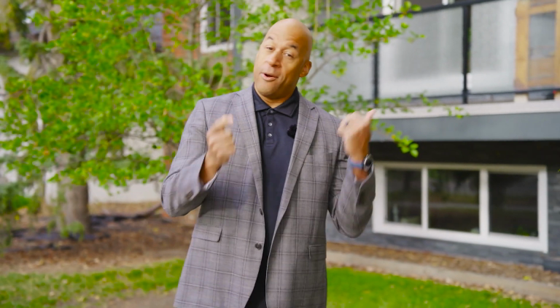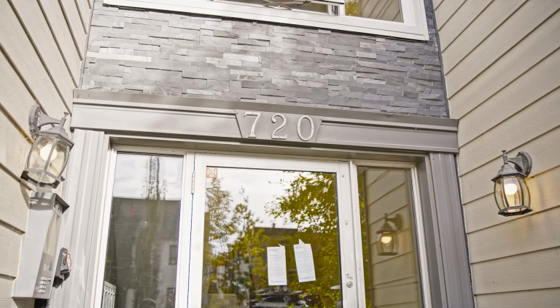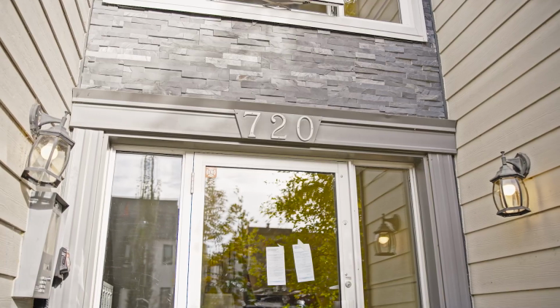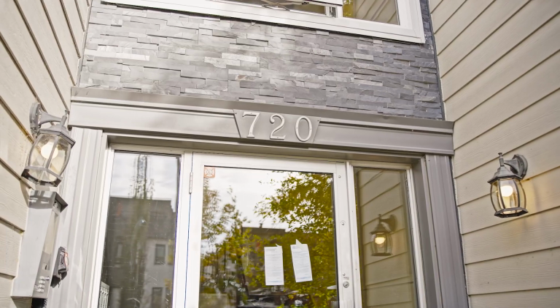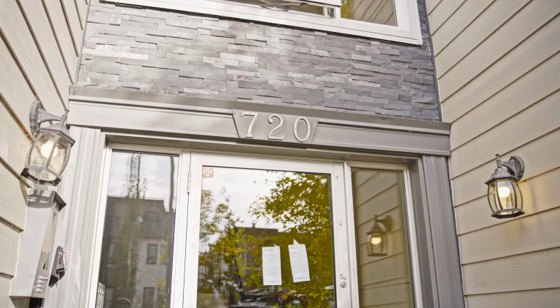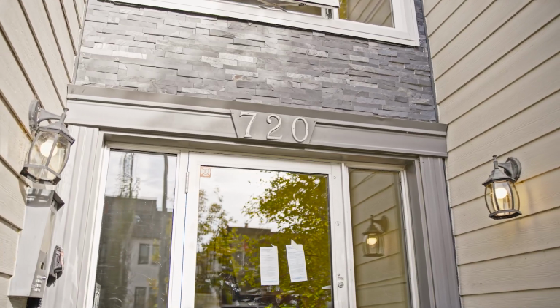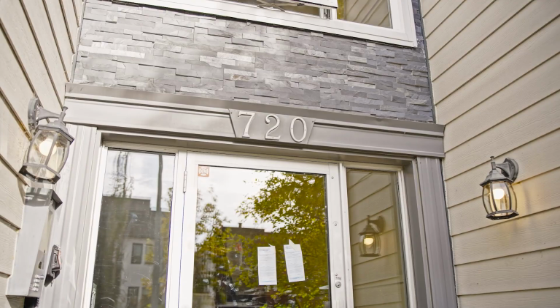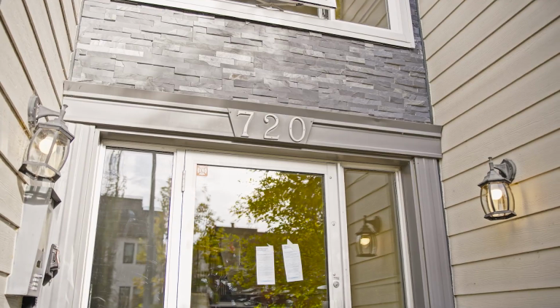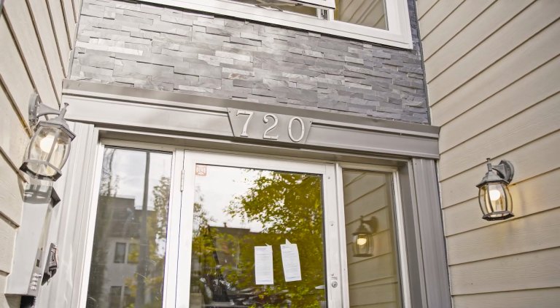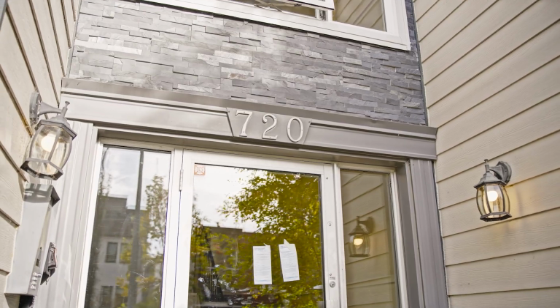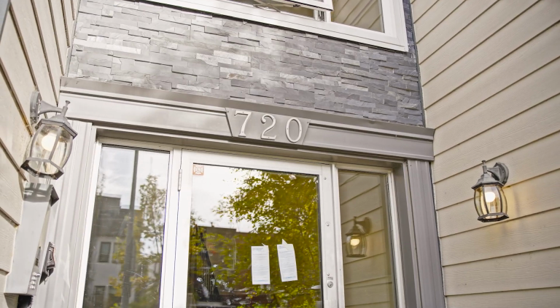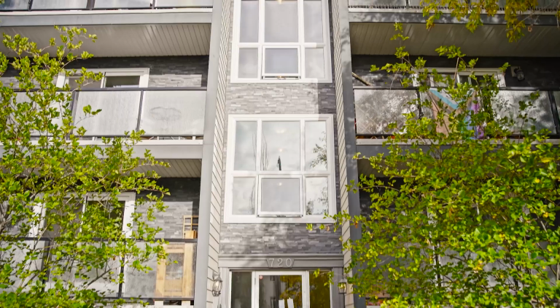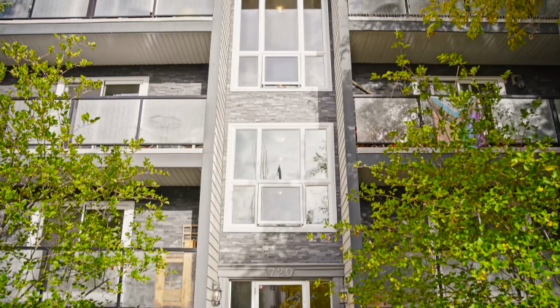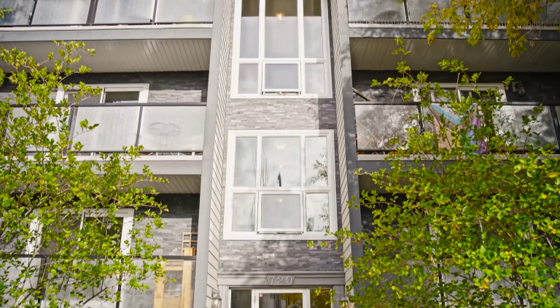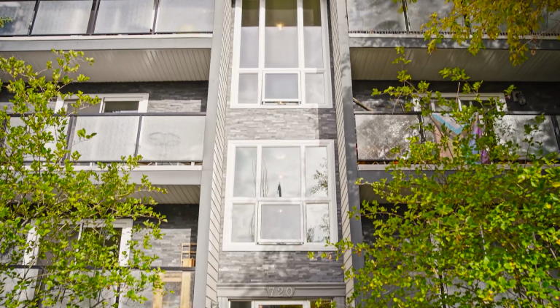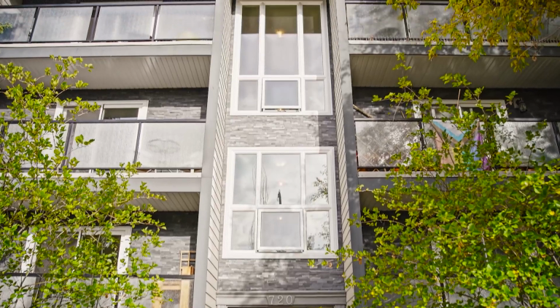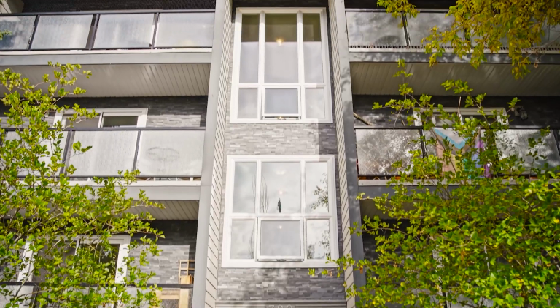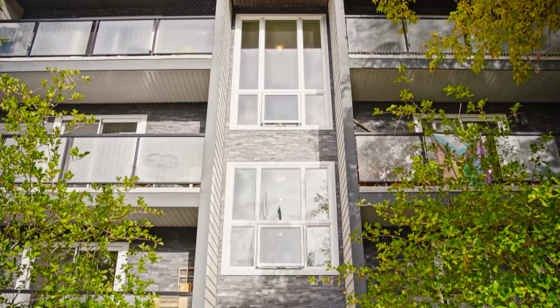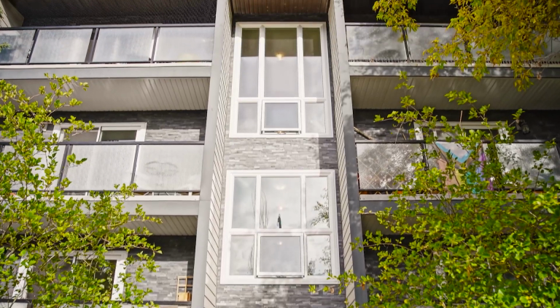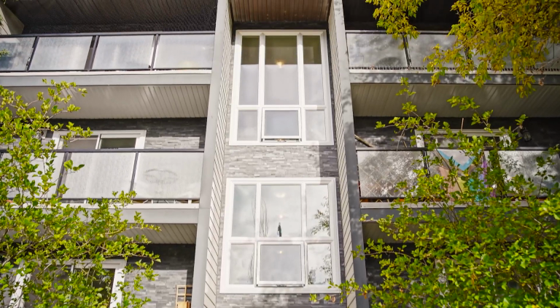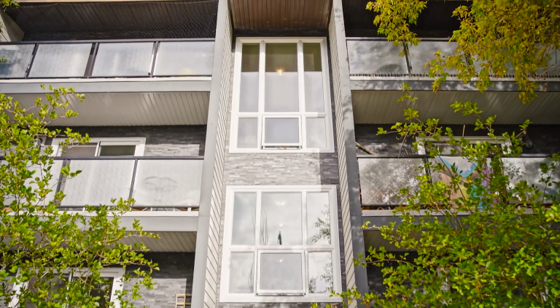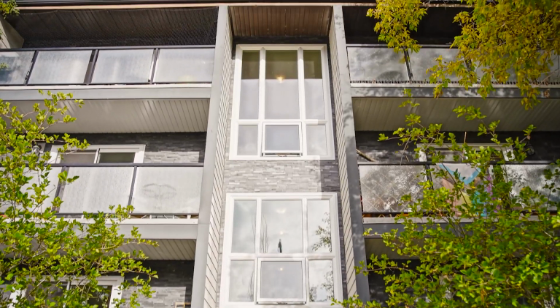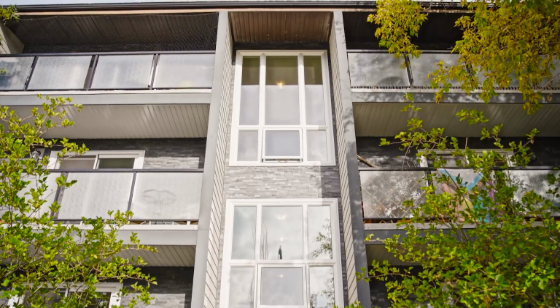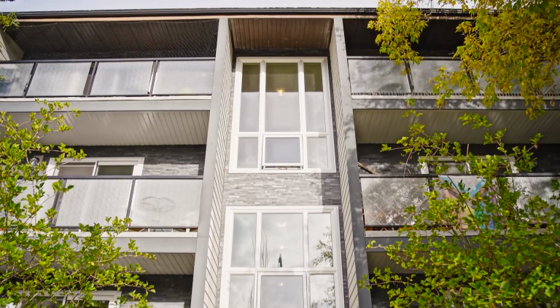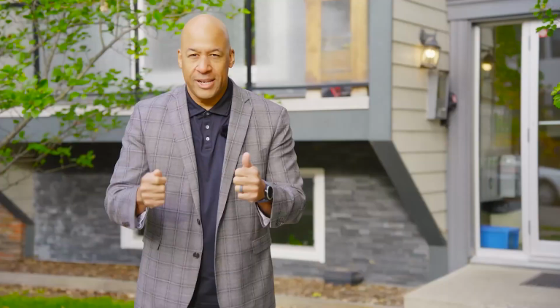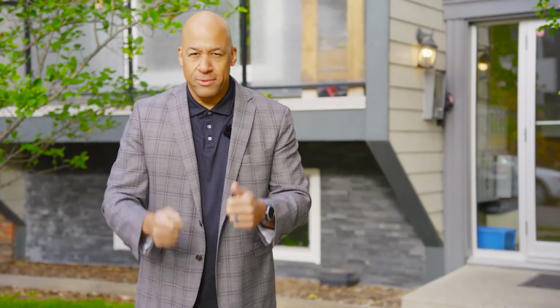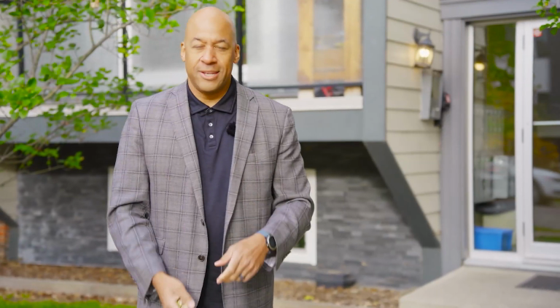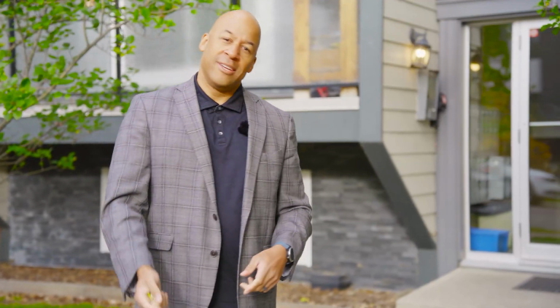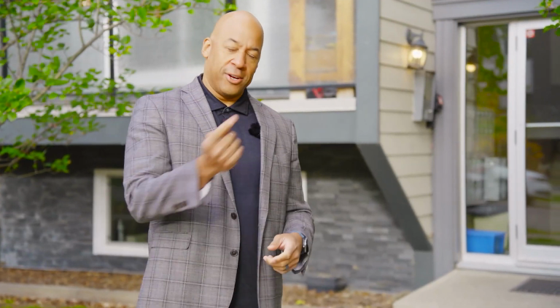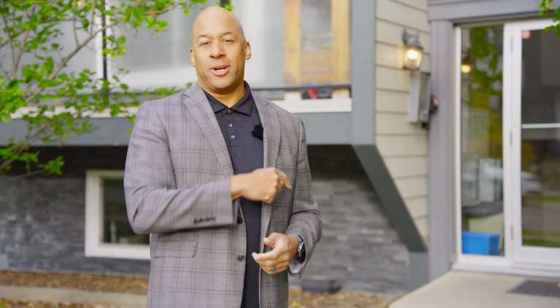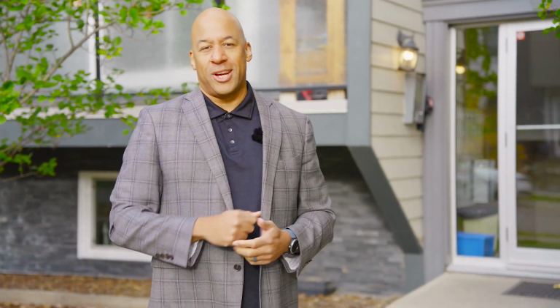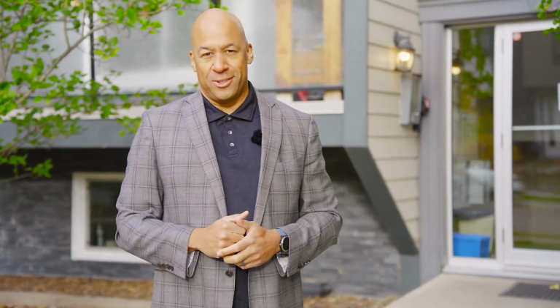We're gonna take a look now at 720 First Avenue Northwest — we've got a two-bedroom unit in here, completely updated, that you're gonna want to check out.